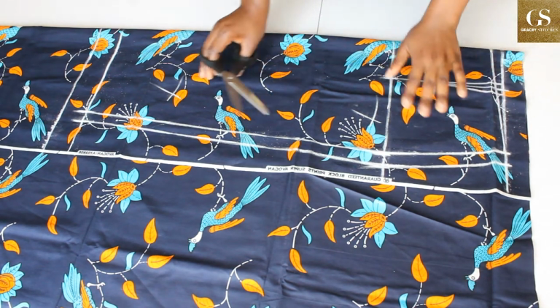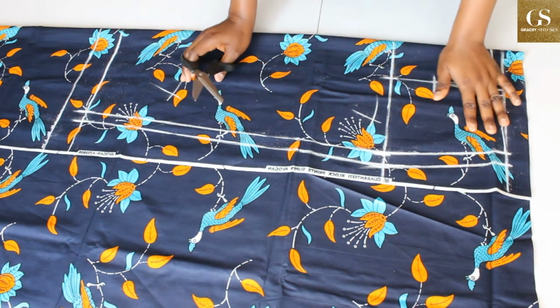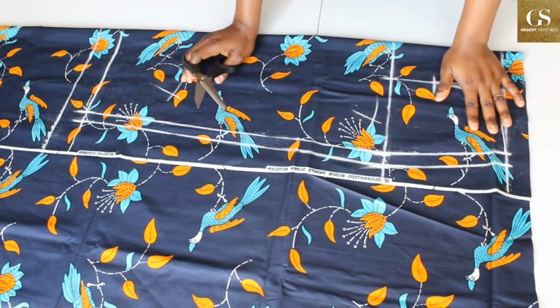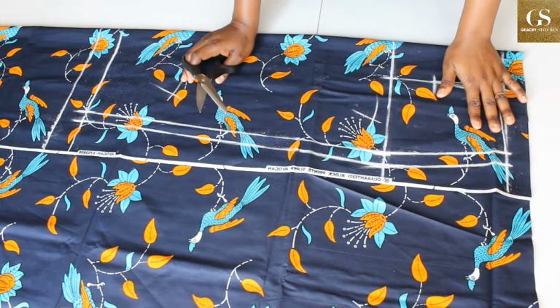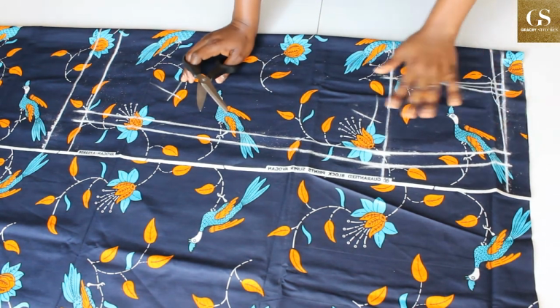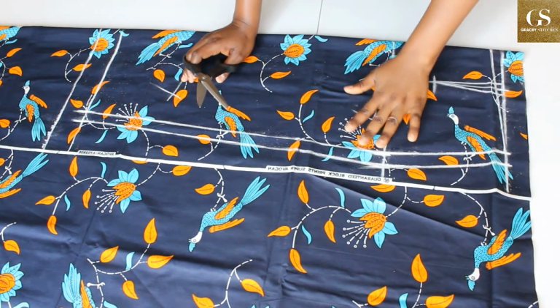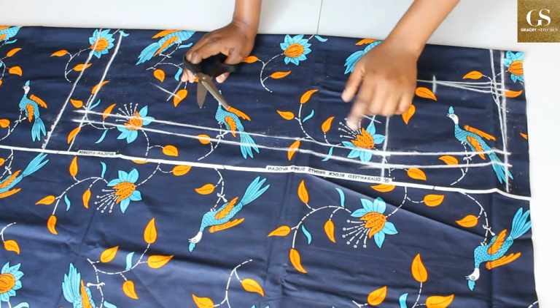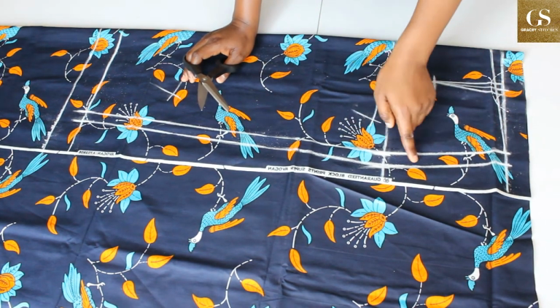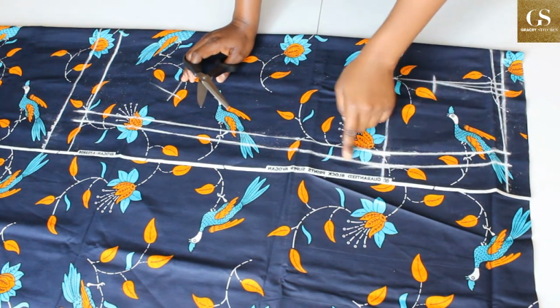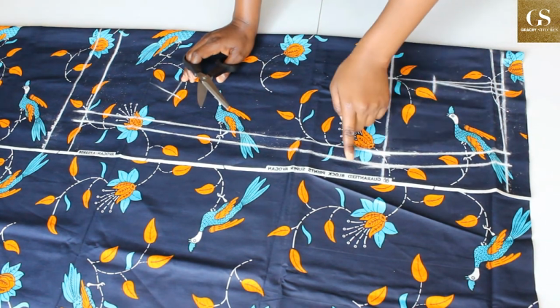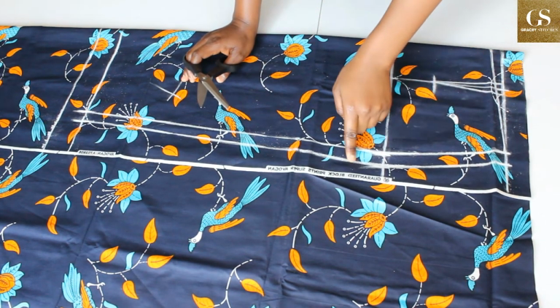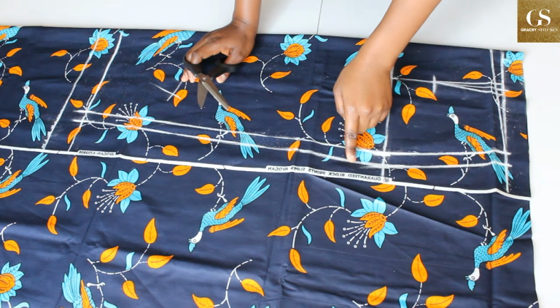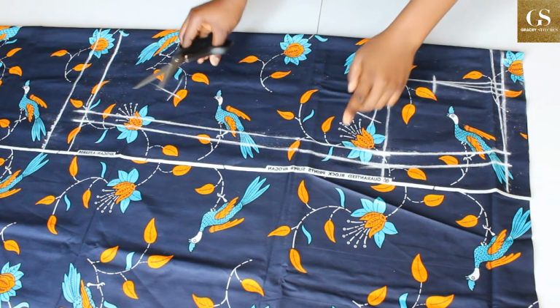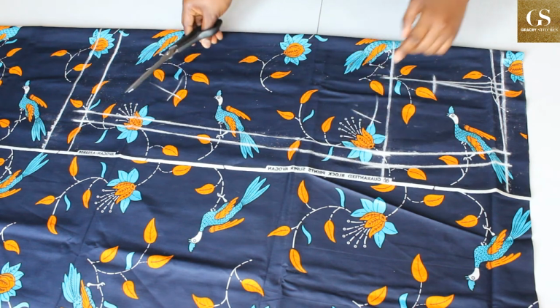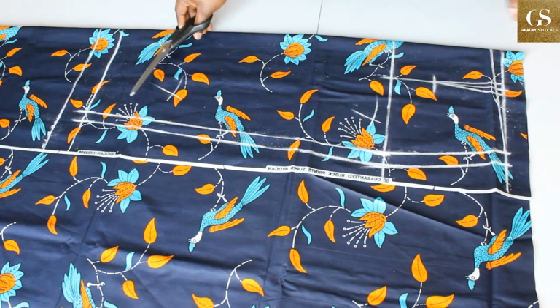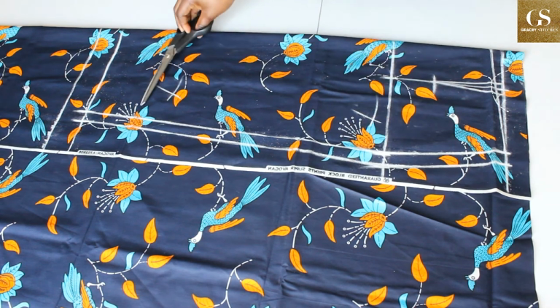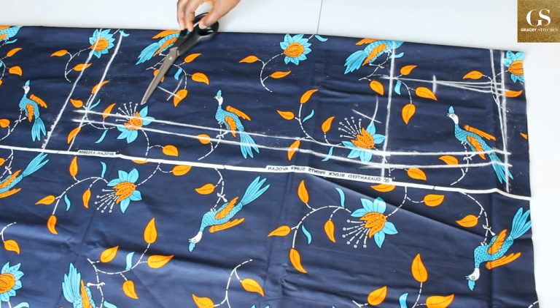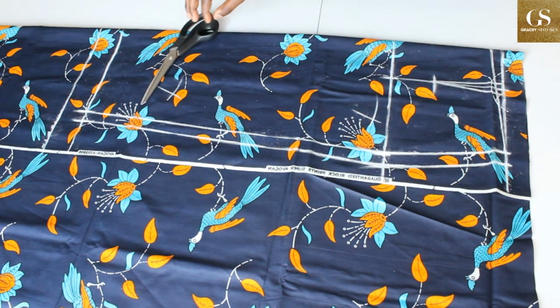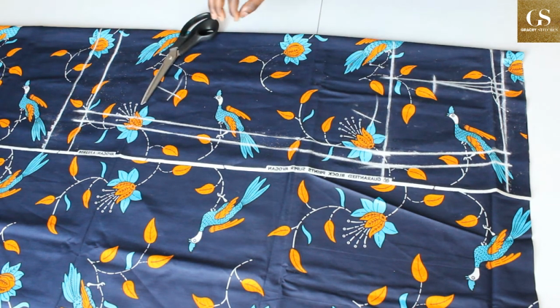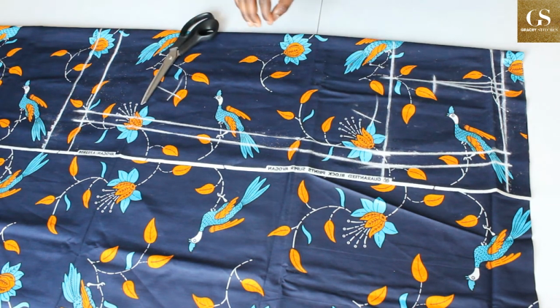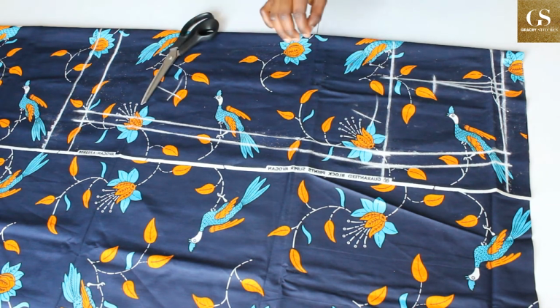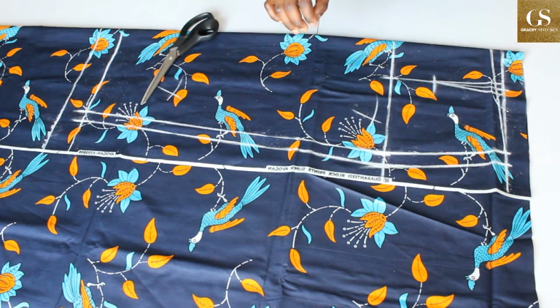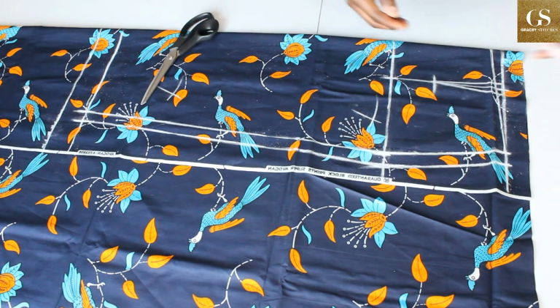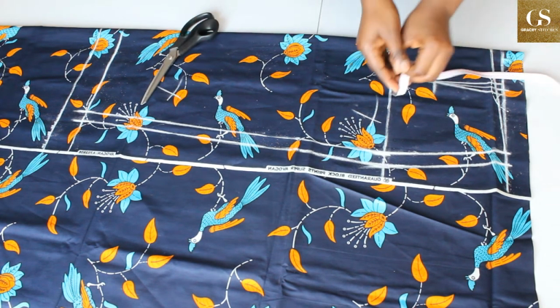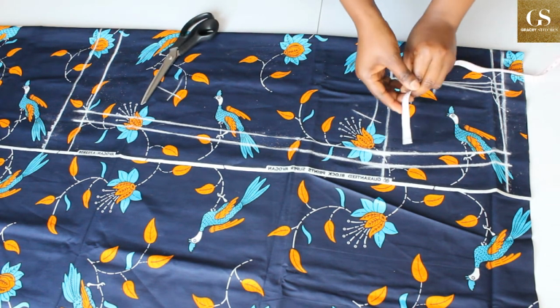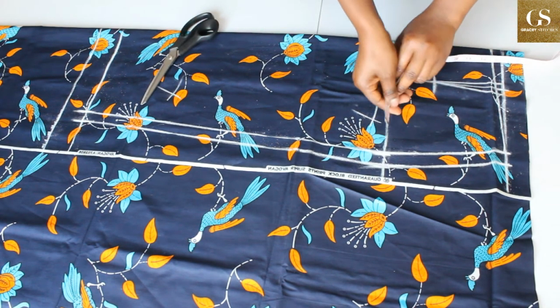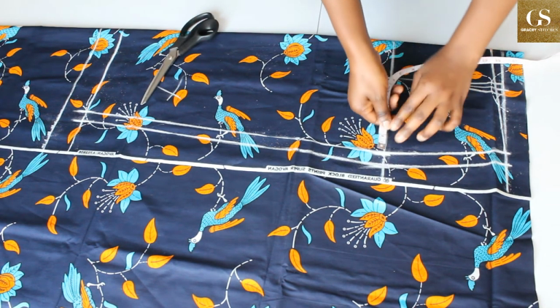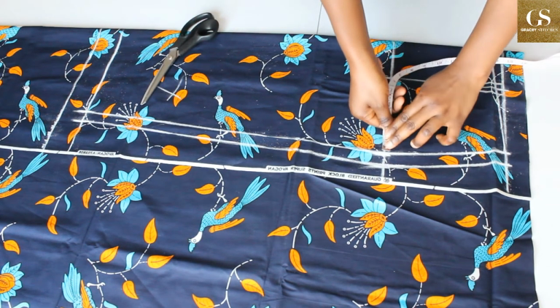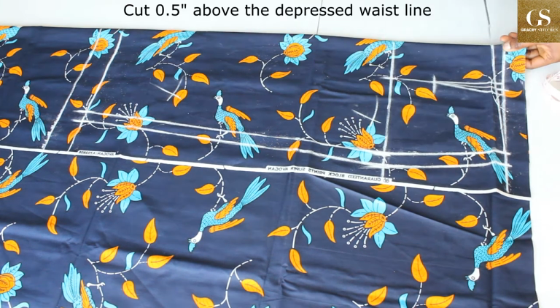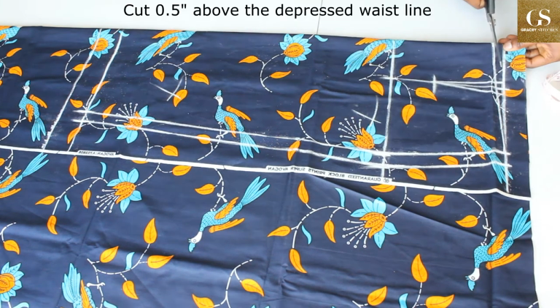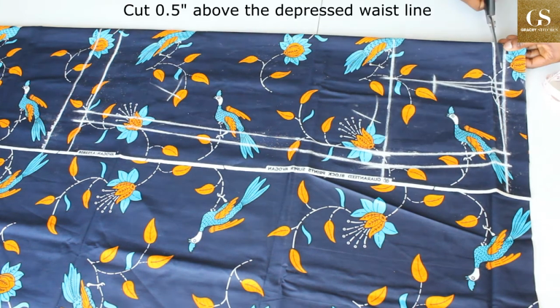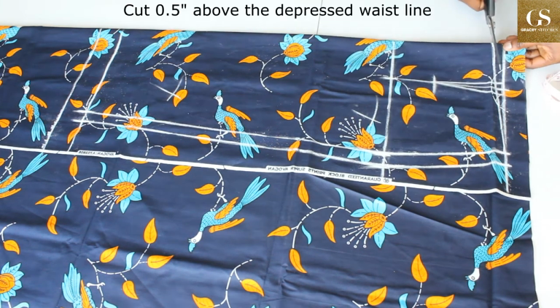Now cut it. Since I've had my seam allowances already marked, I do not need to hatch anything again.